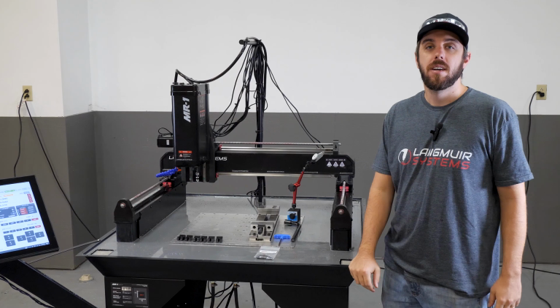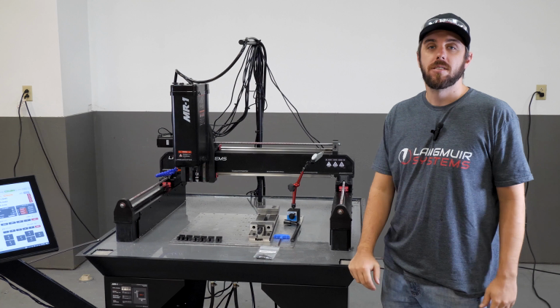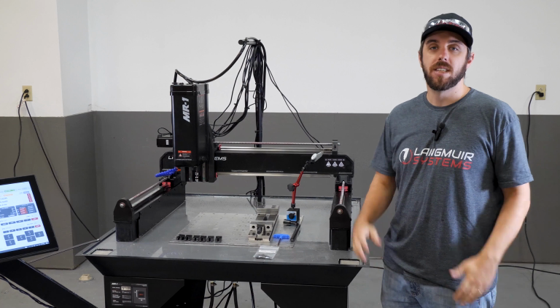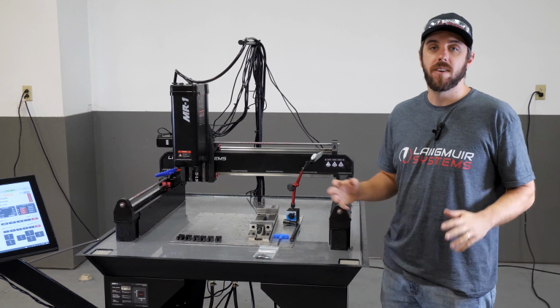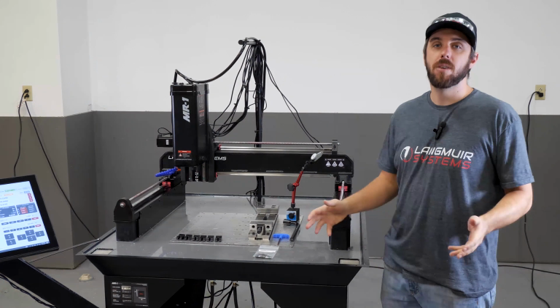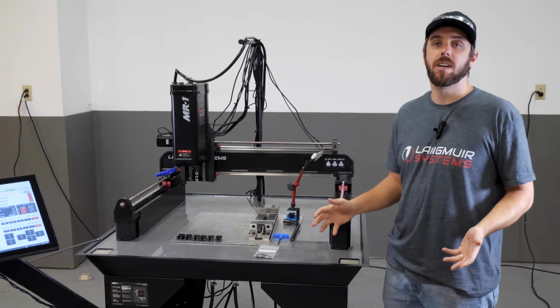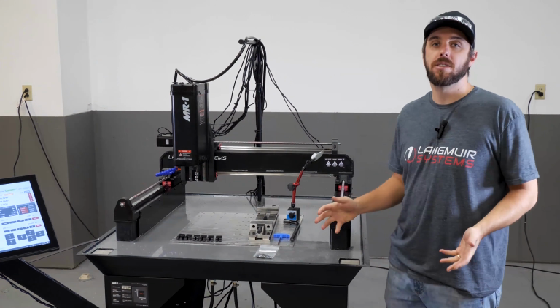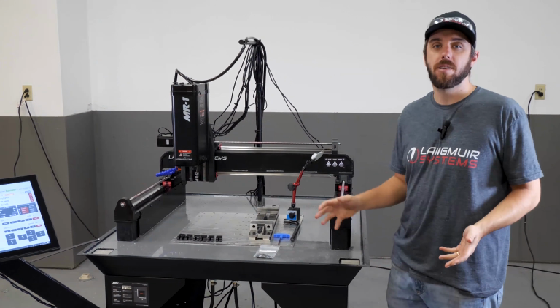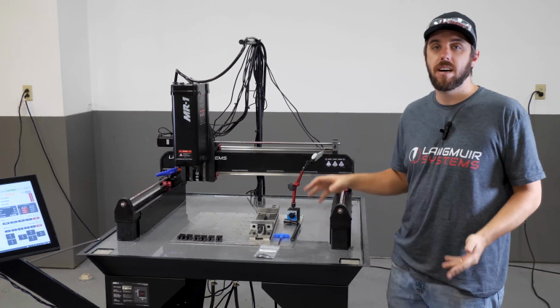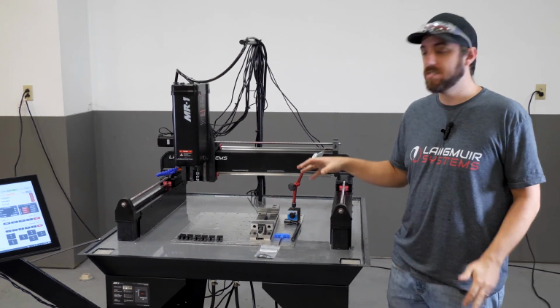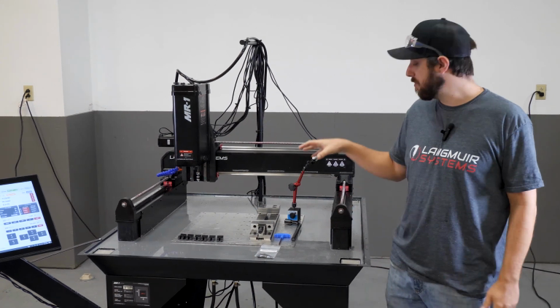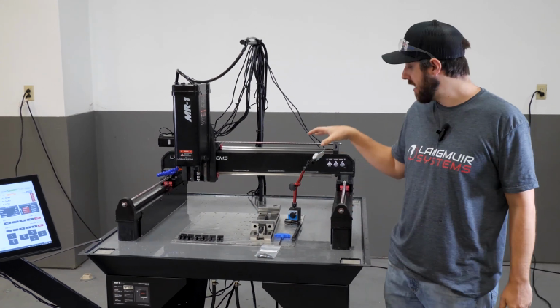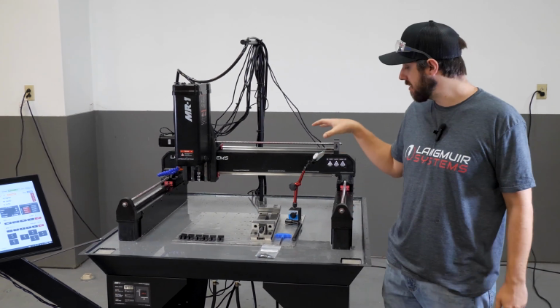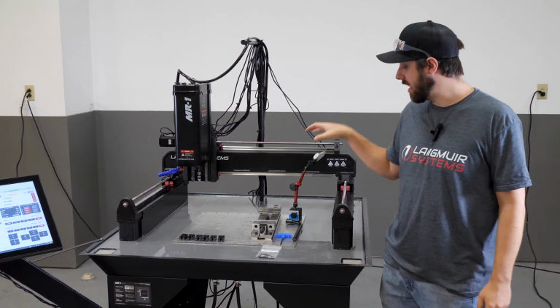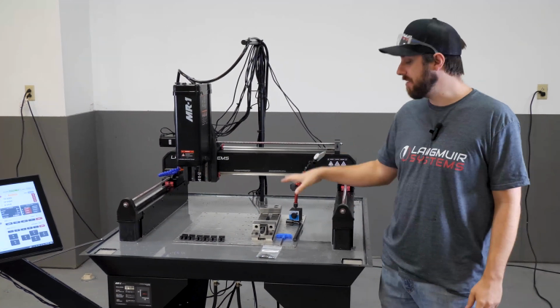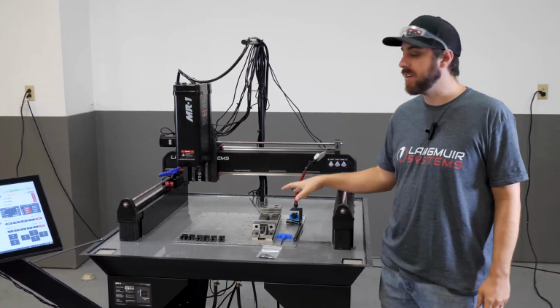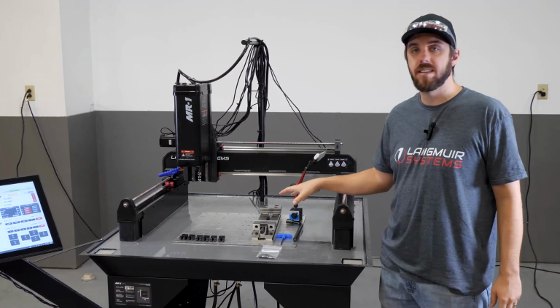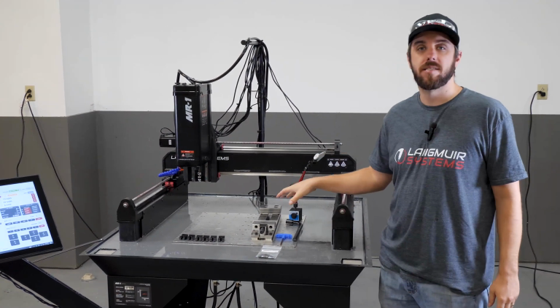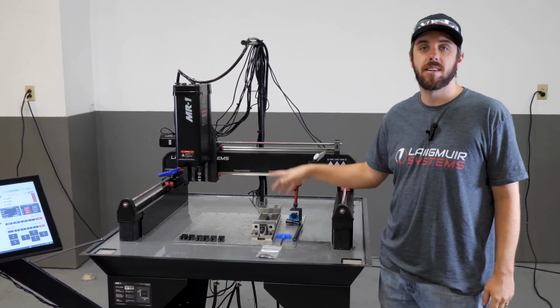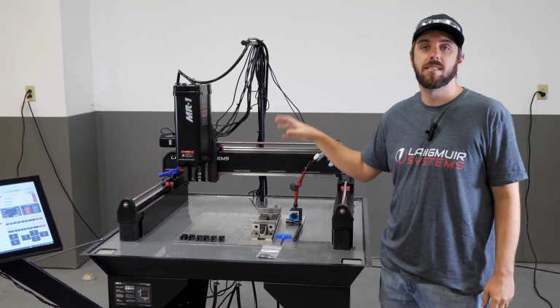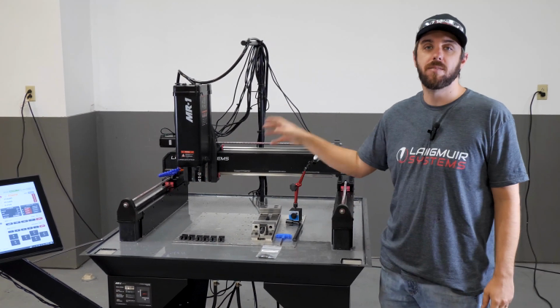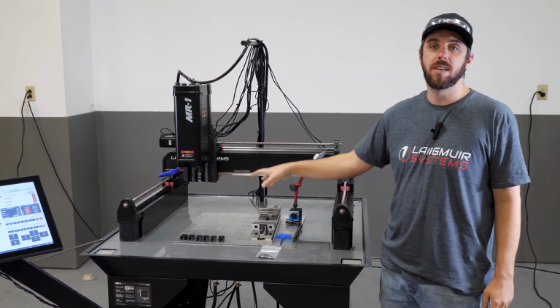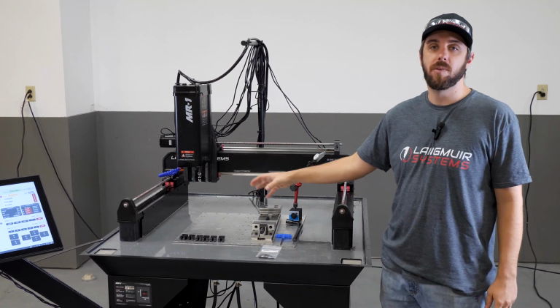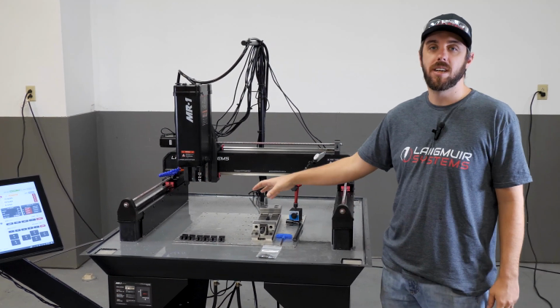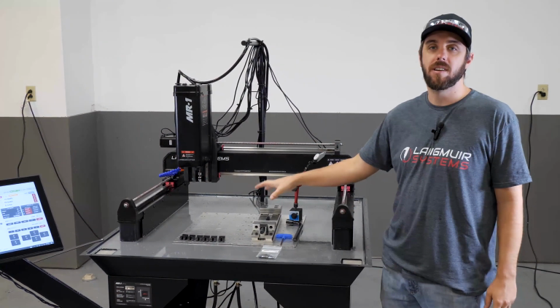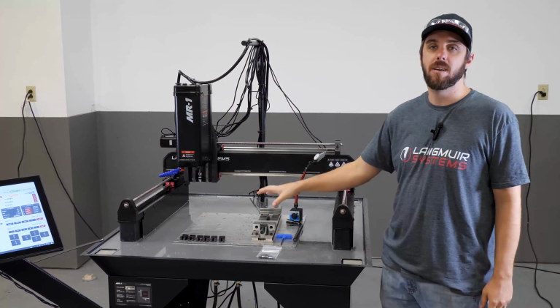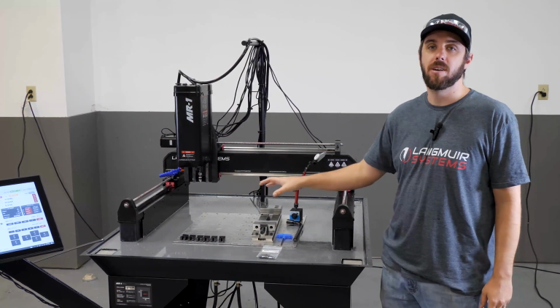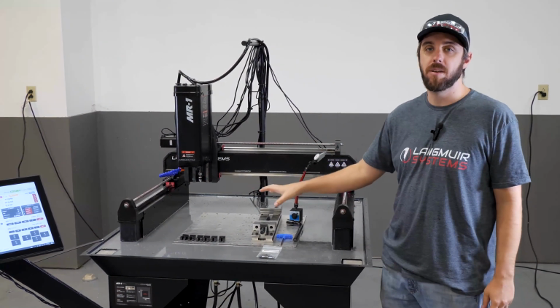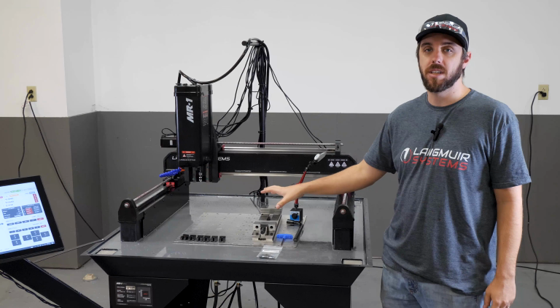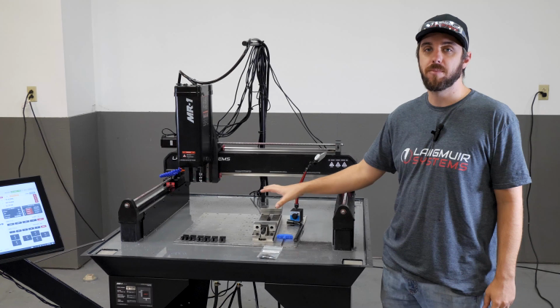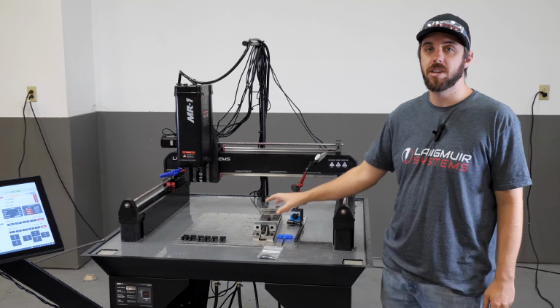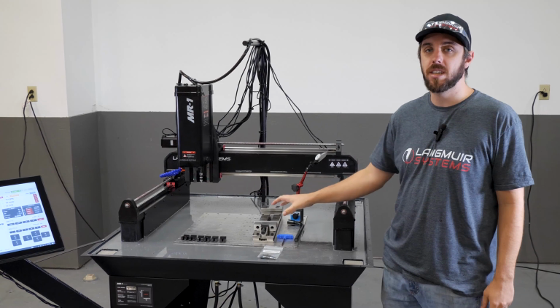In this video we're going to show you how to mount a vise onto the base plate of your MR1 milling machine.